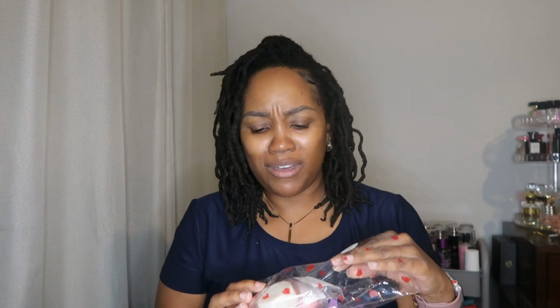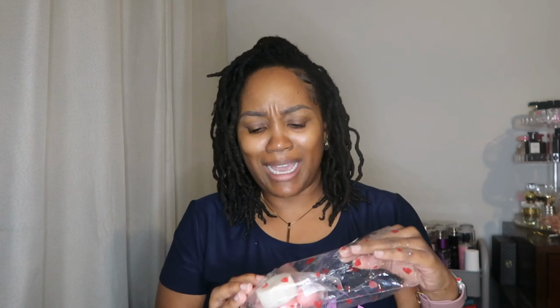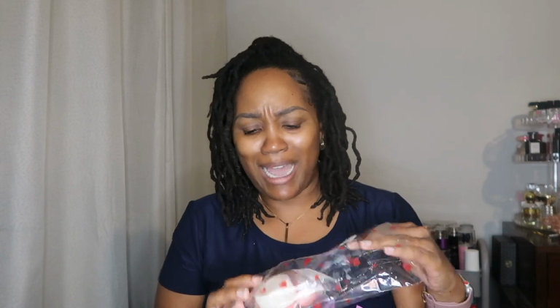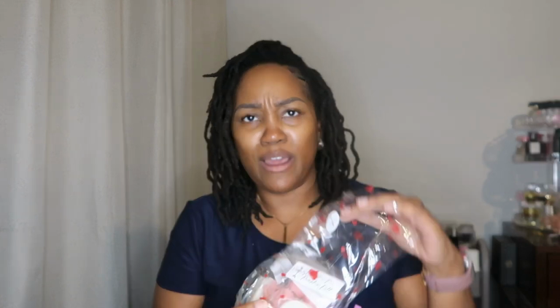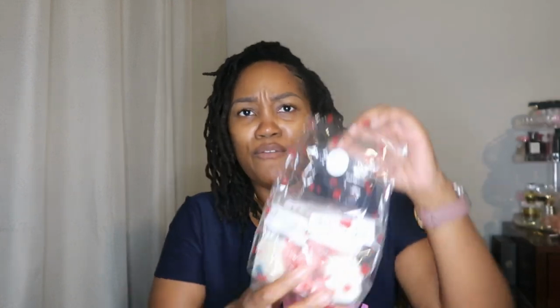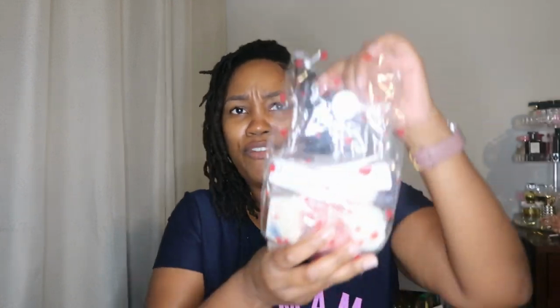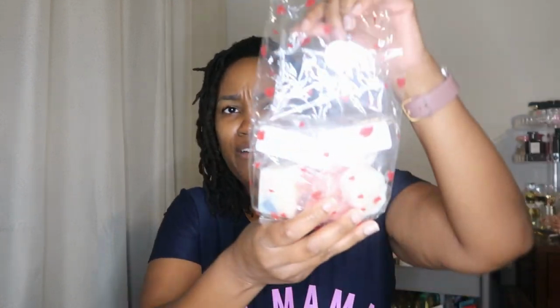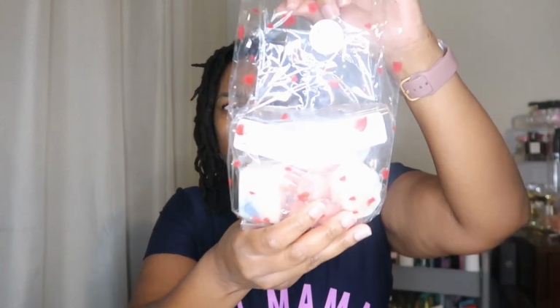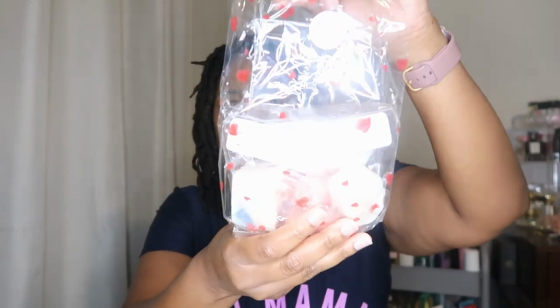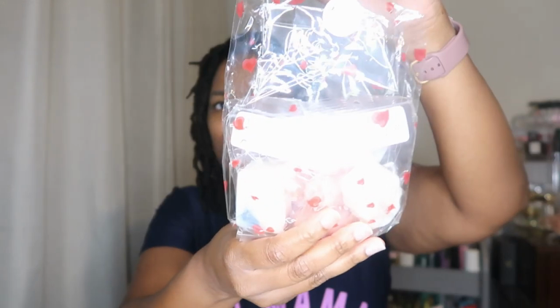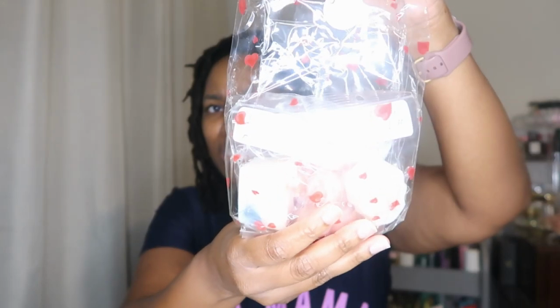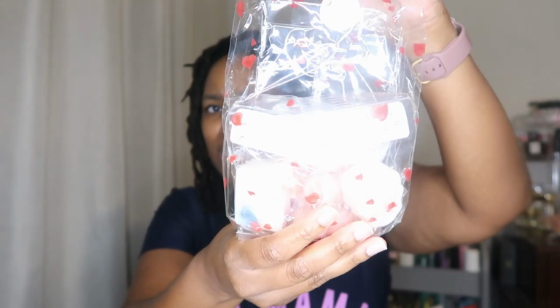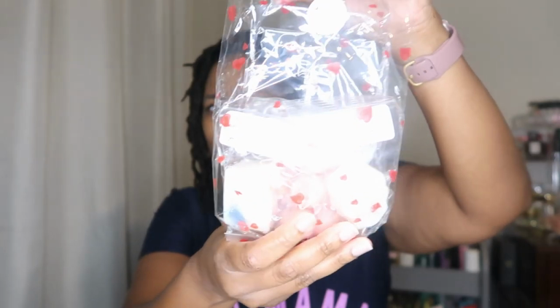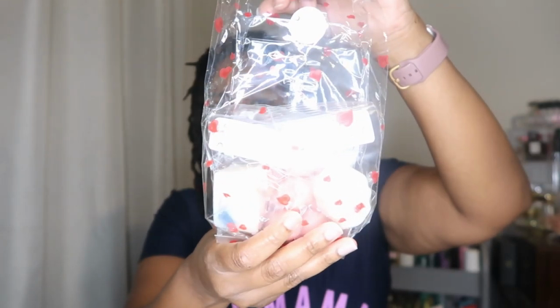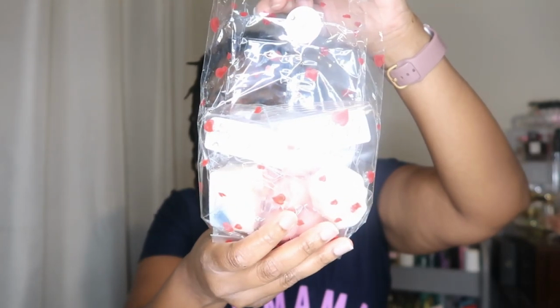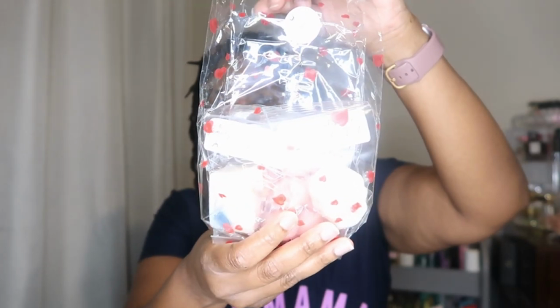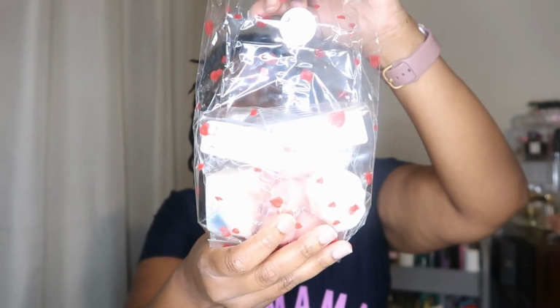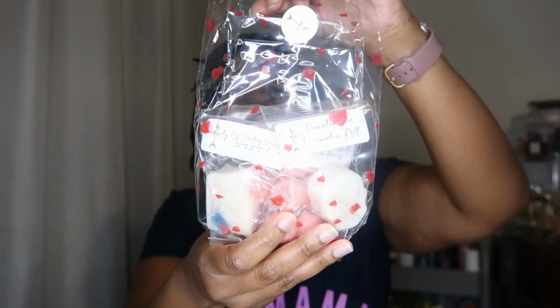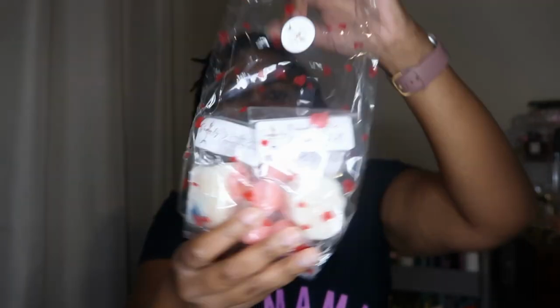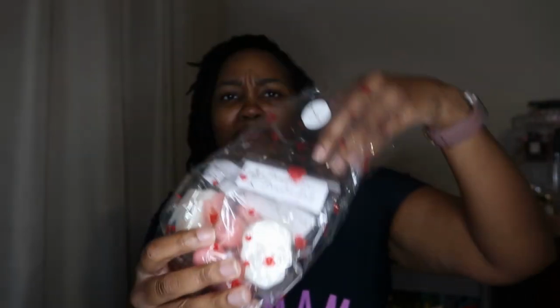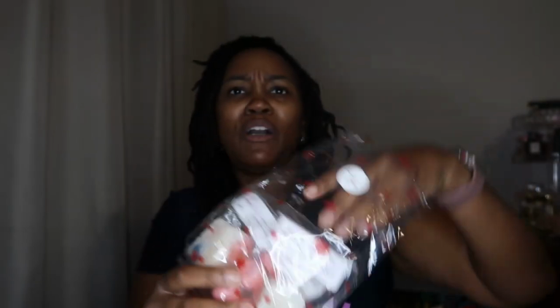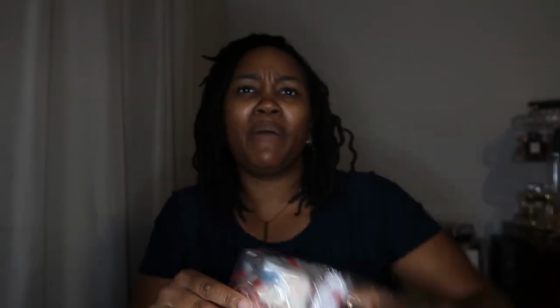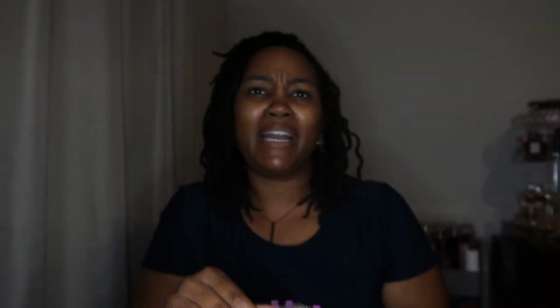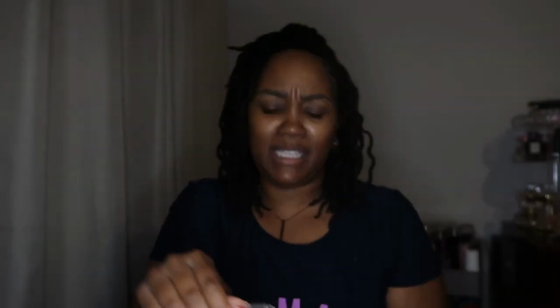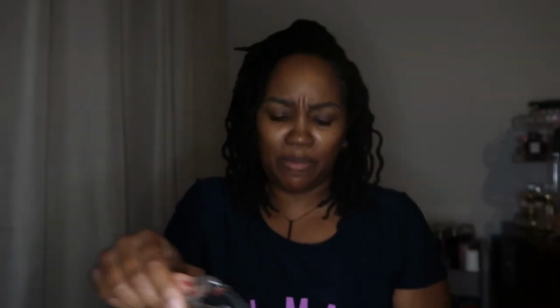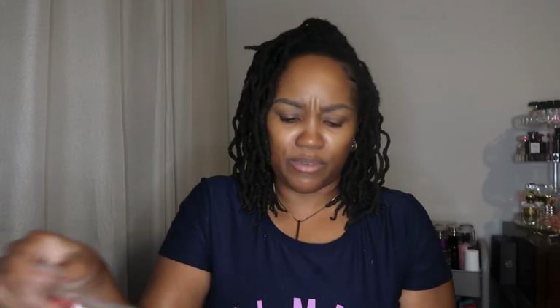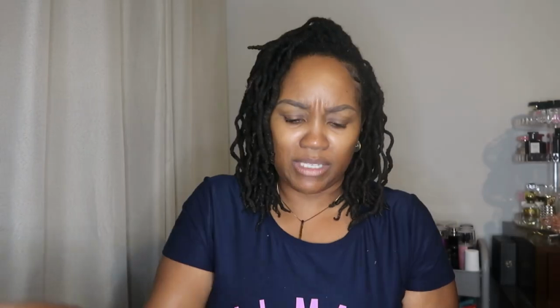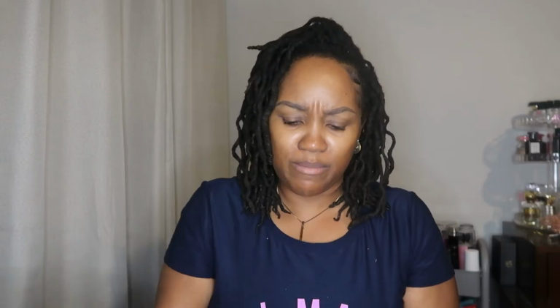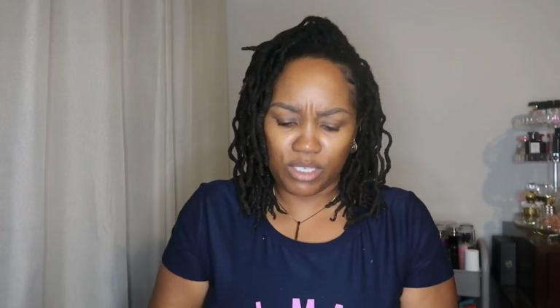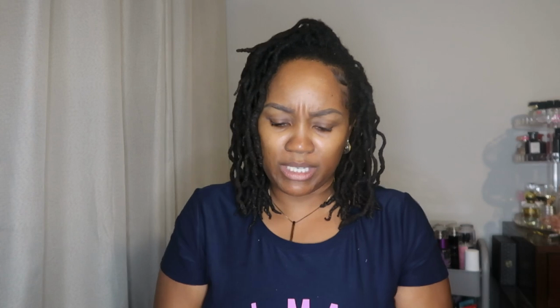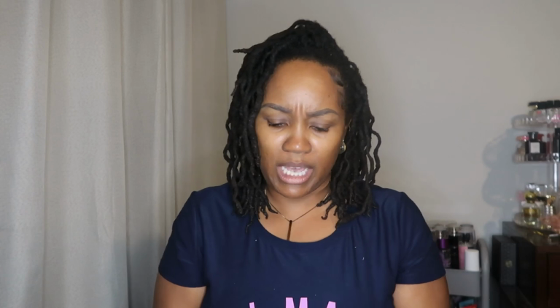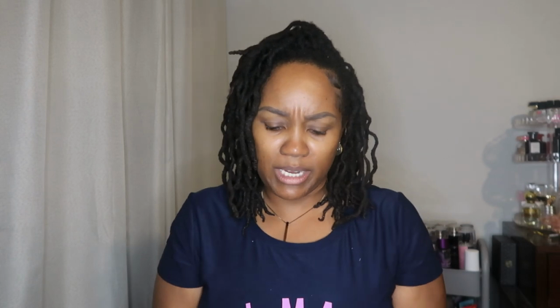So first I got a very generous sample bag. Like look at this big old bag of samples. I am so excited.